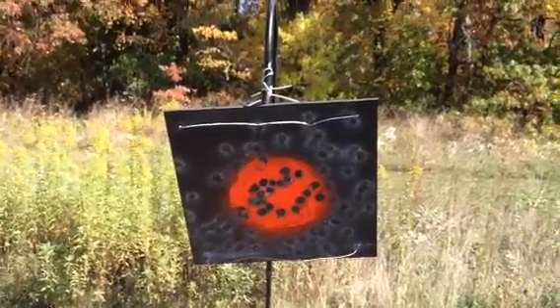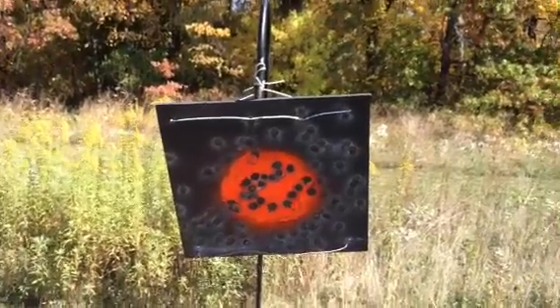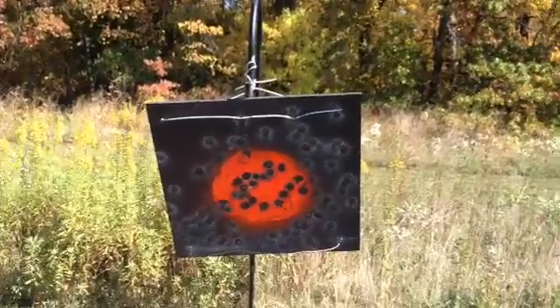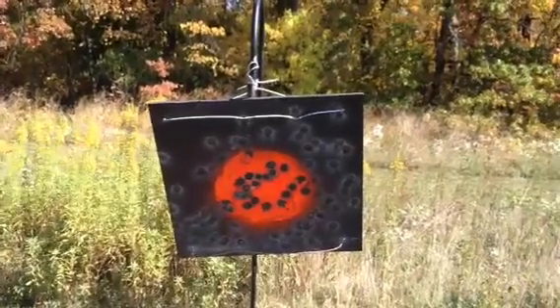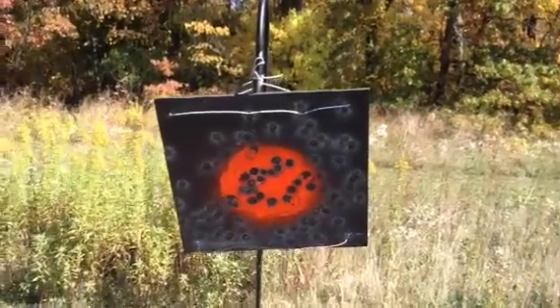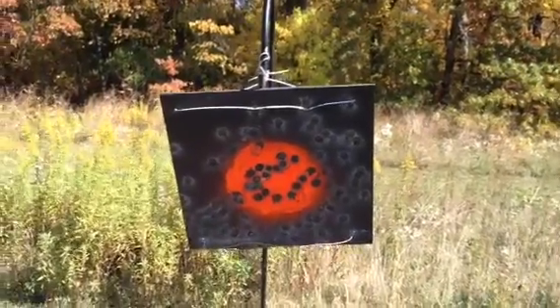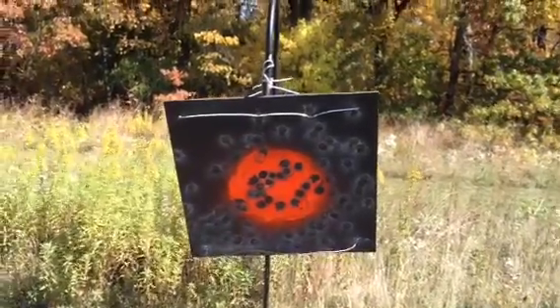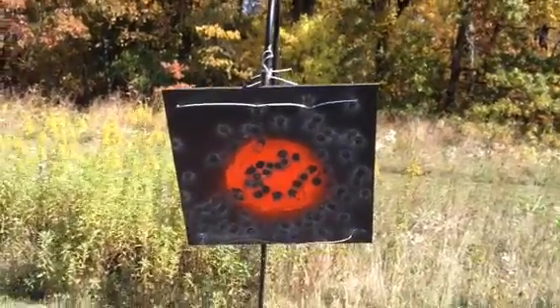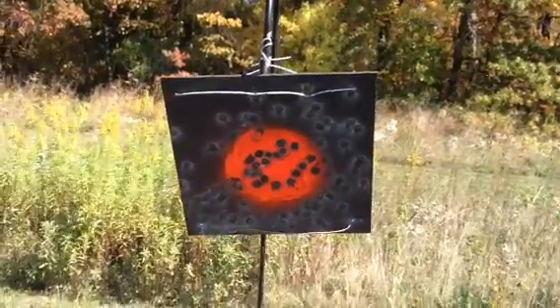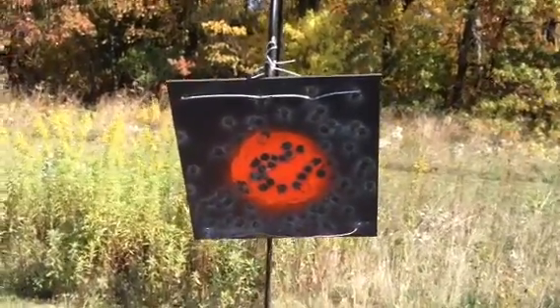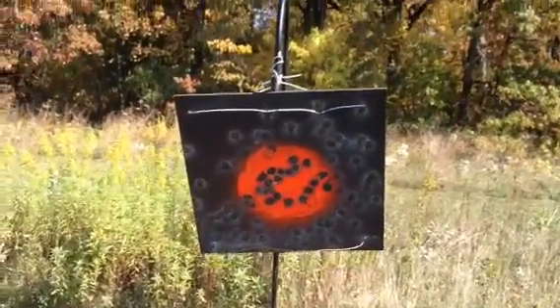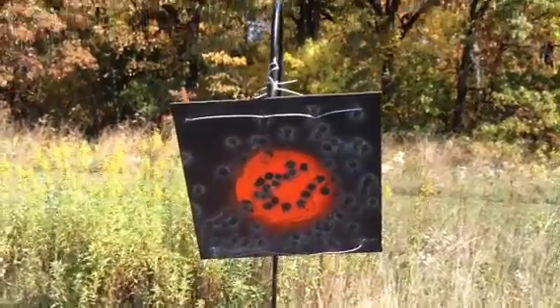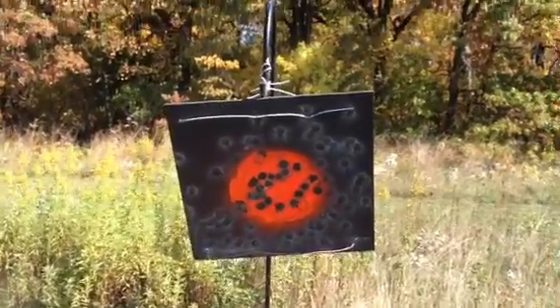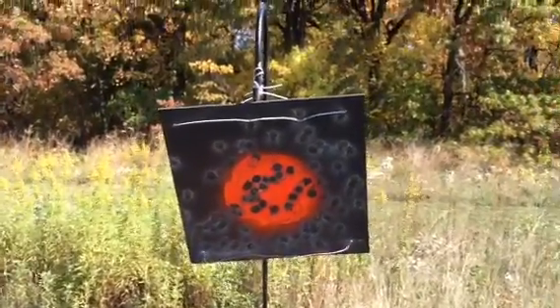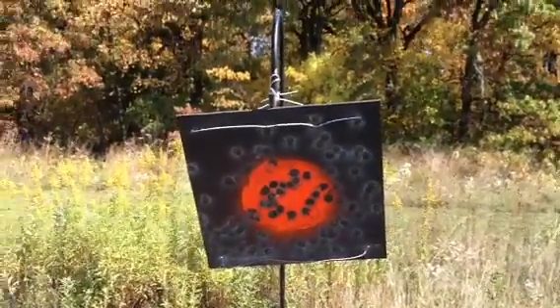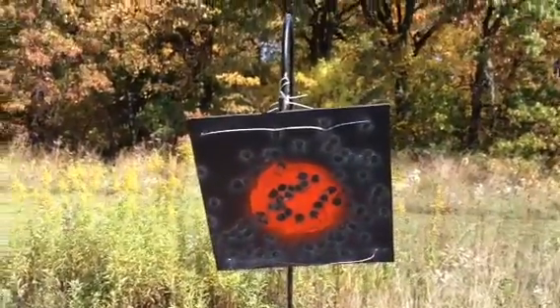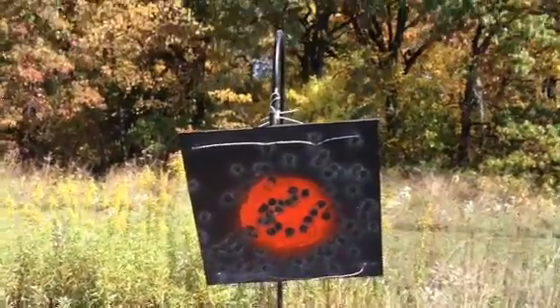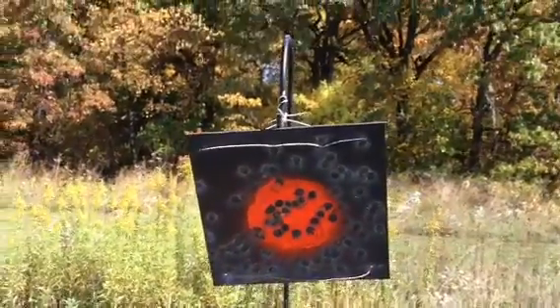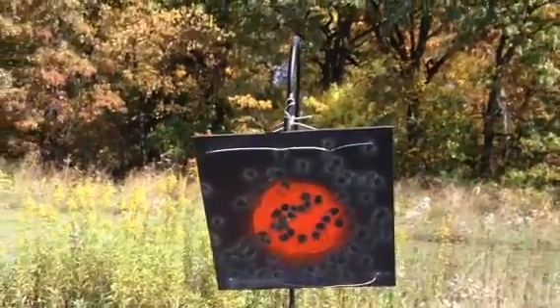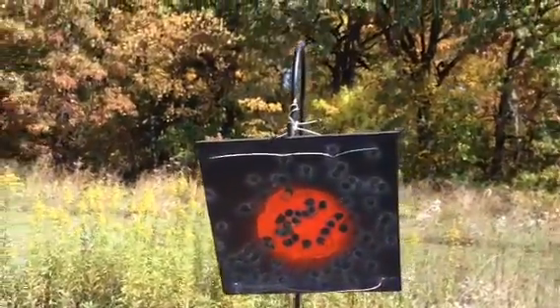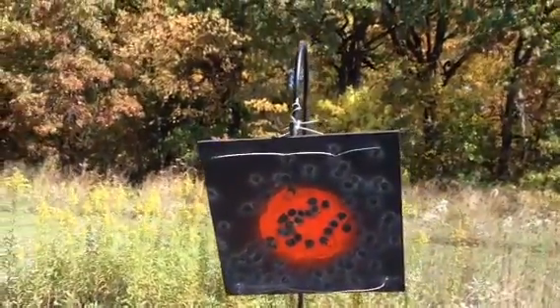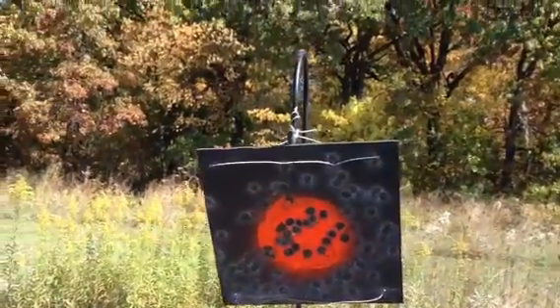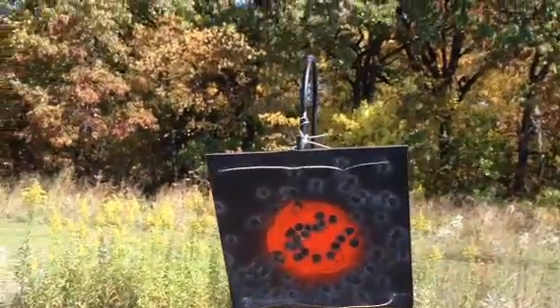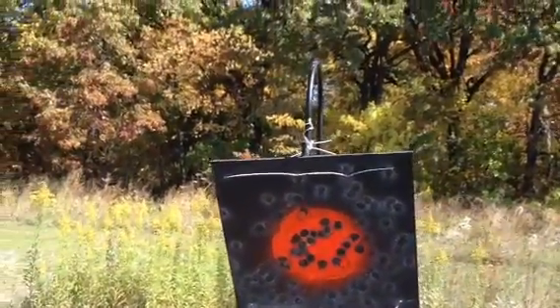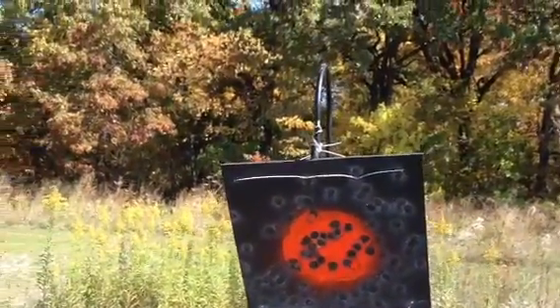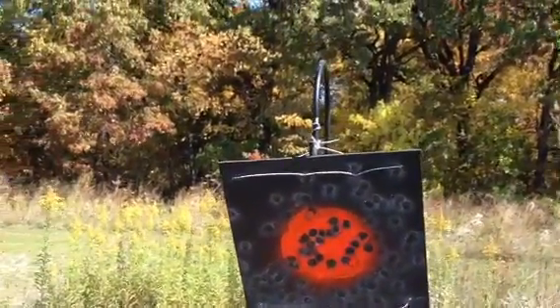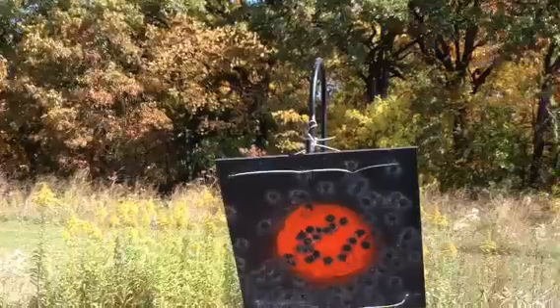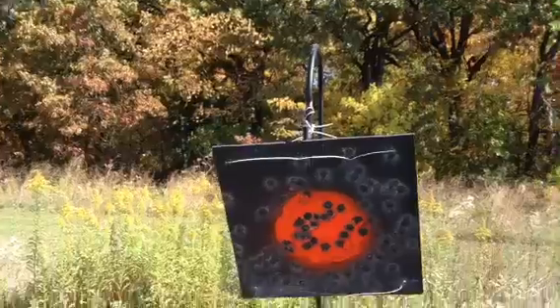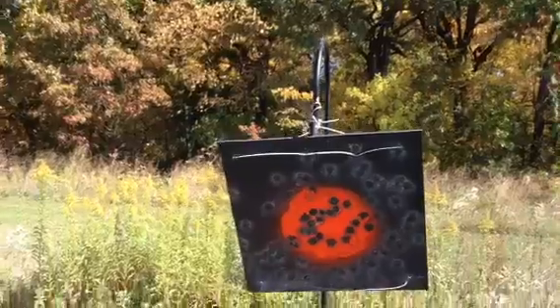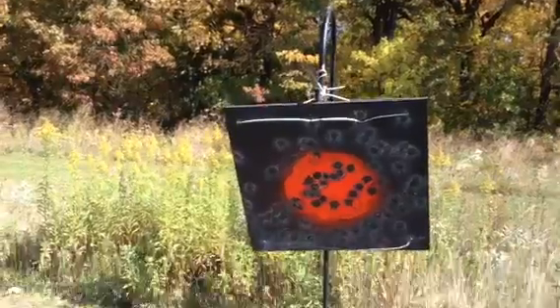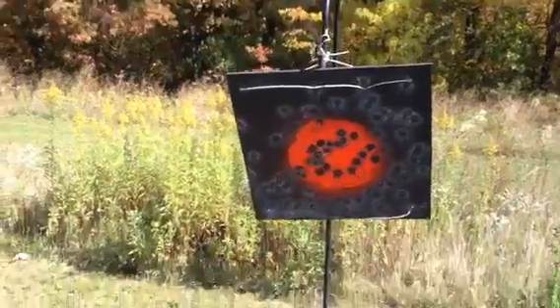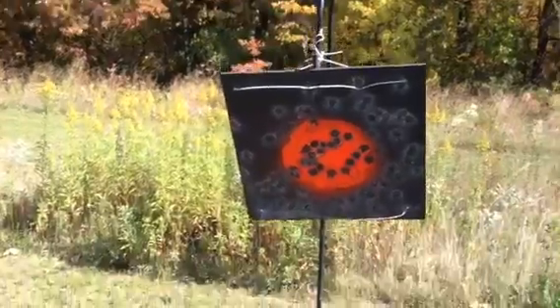Greetings Thrill Seeker, Muskytime here. Just want to talk to you real quick about some outdoor target shooting.